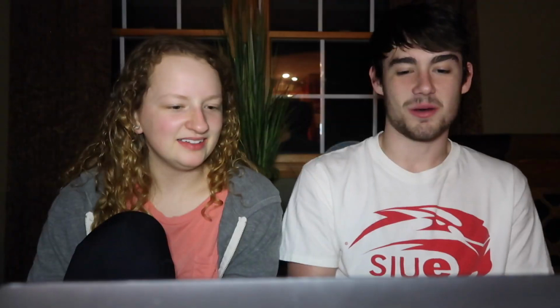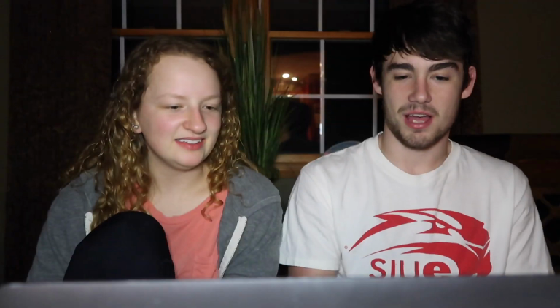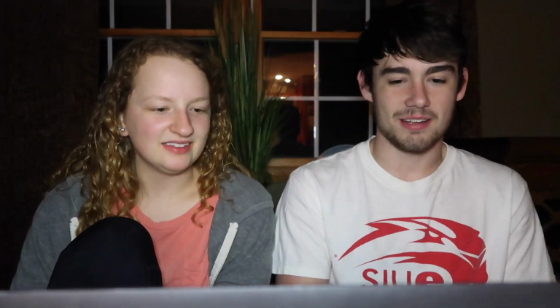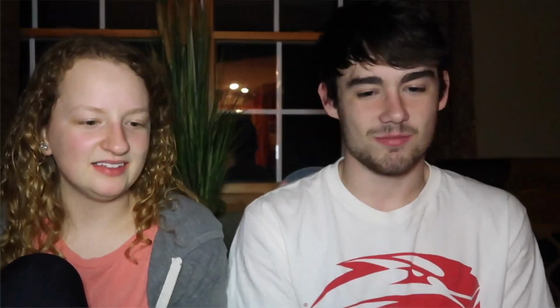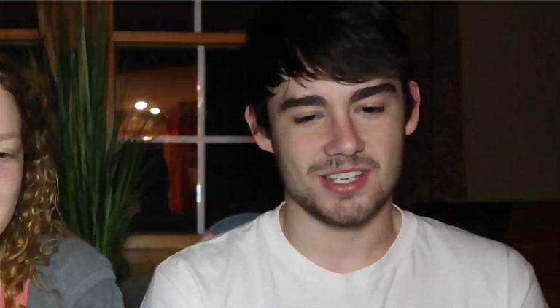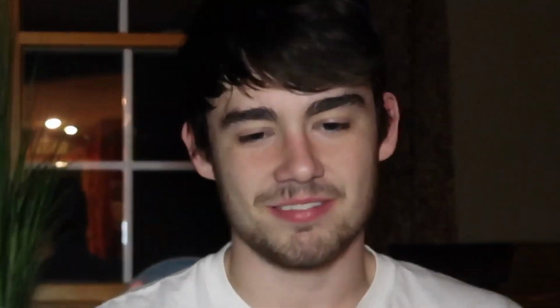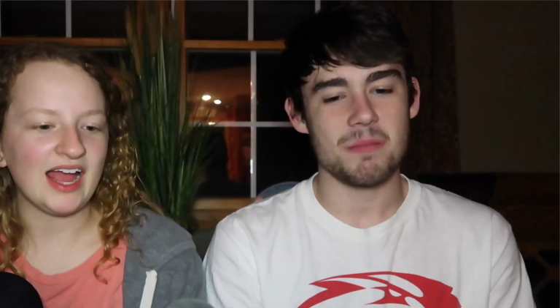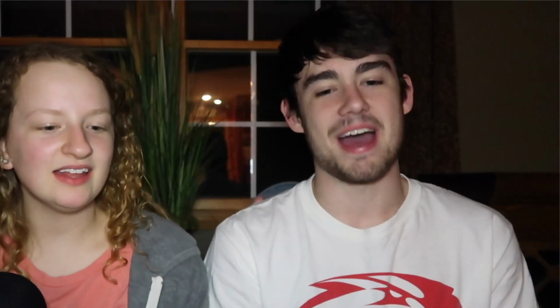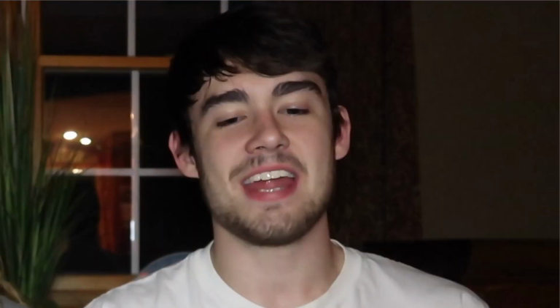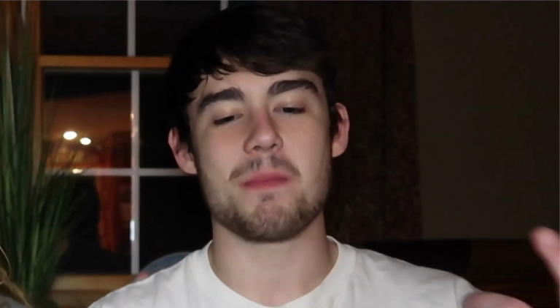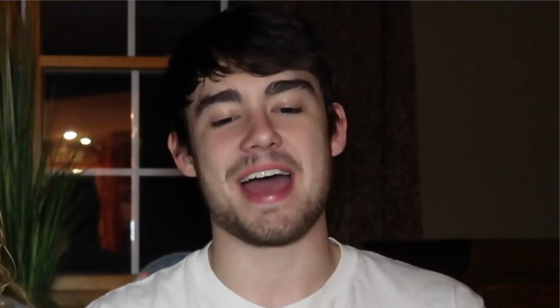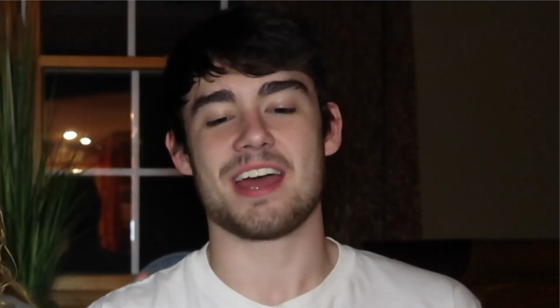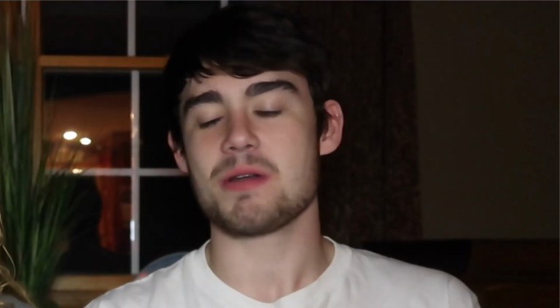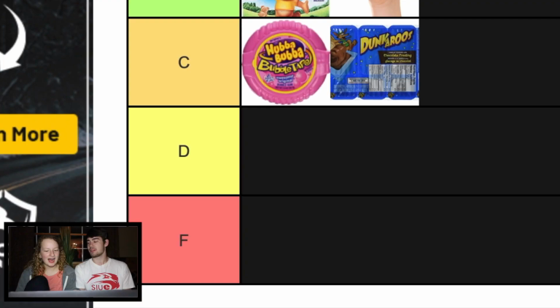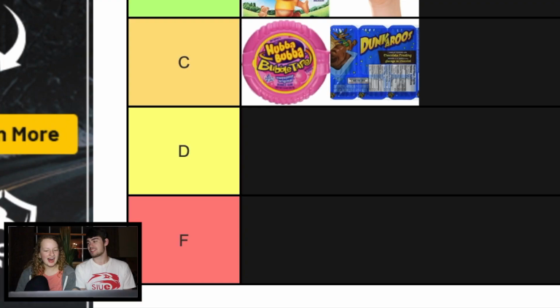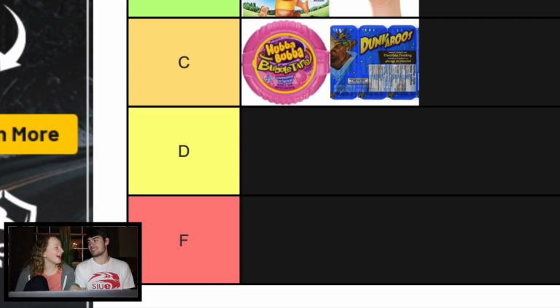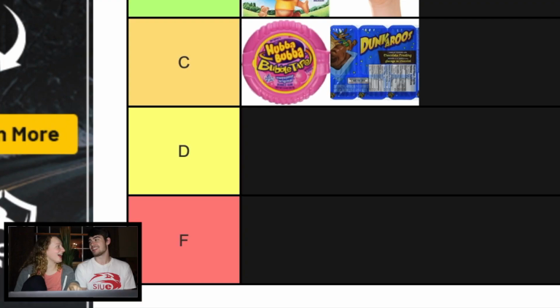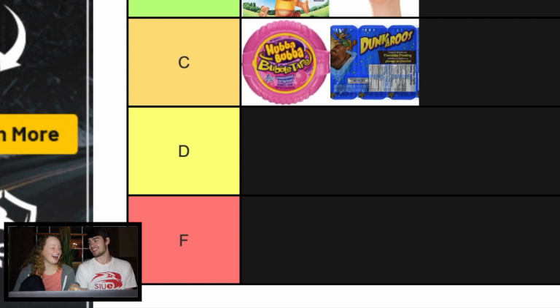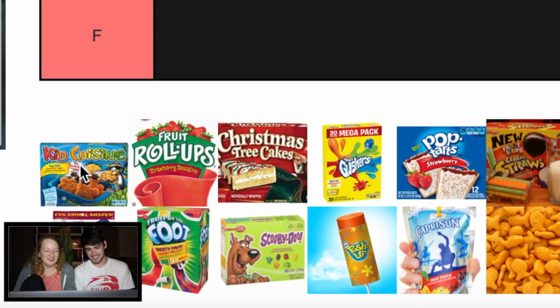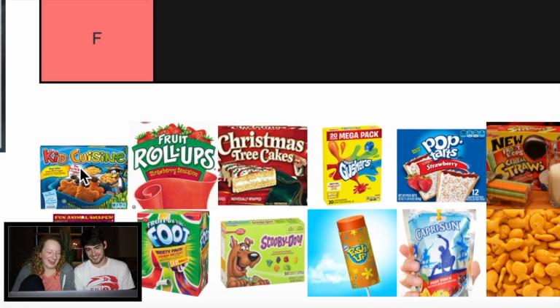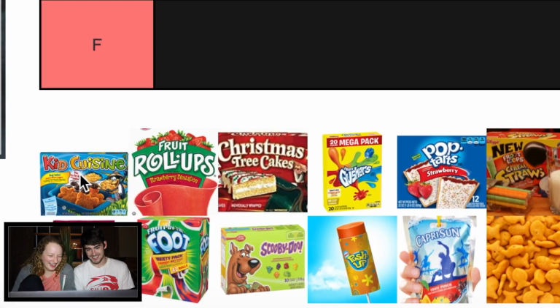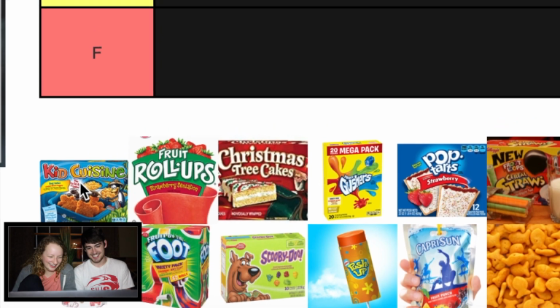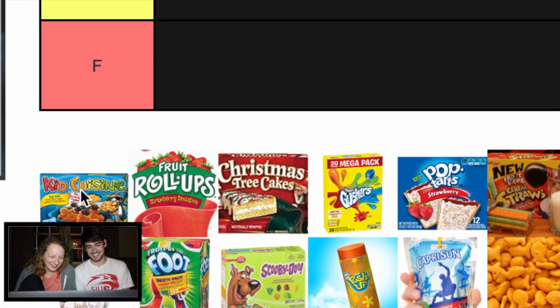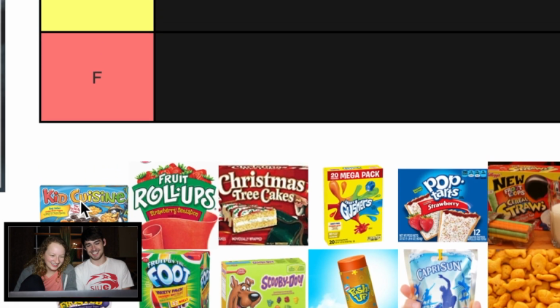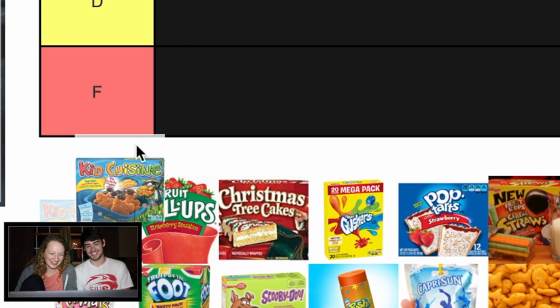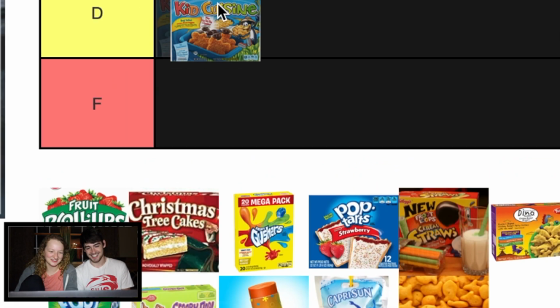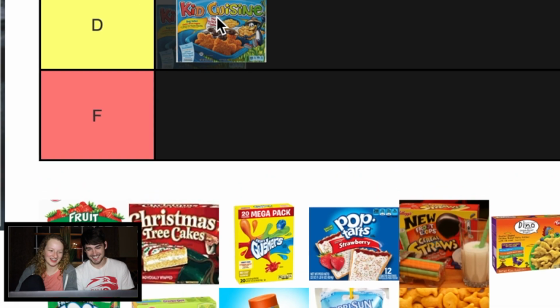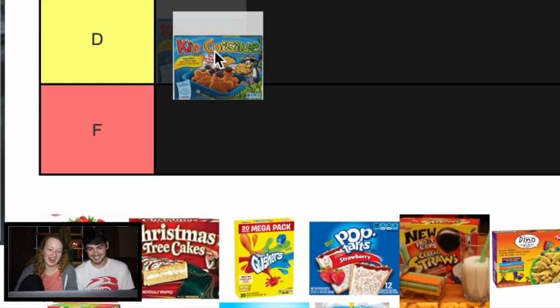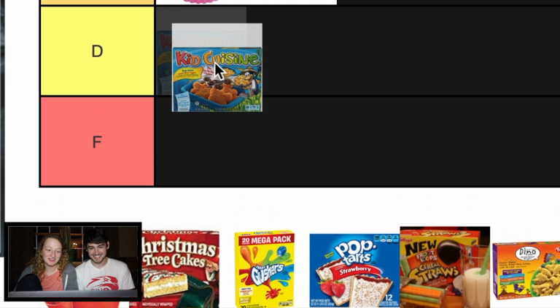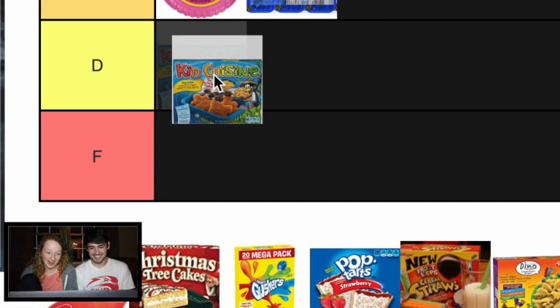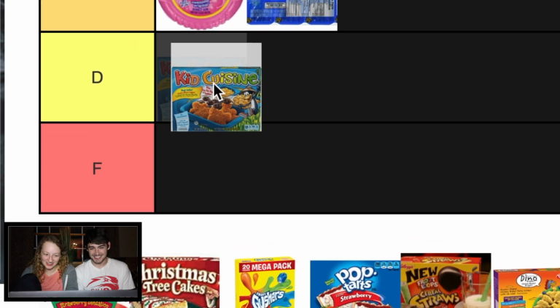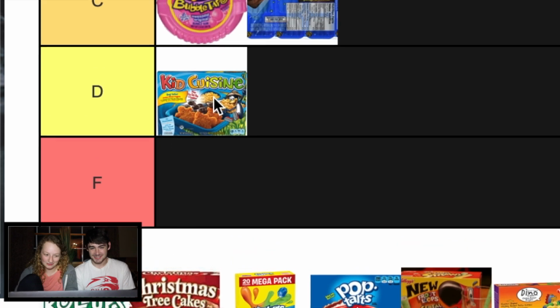Now I'm mad. I want to put these at D. Okay, that's fine. I've never had them.